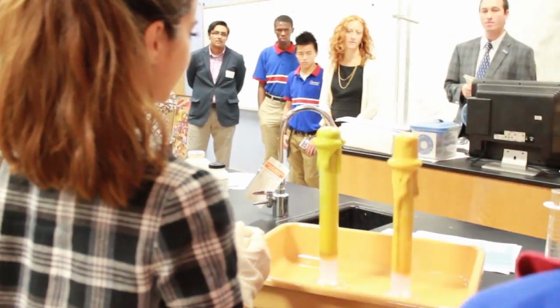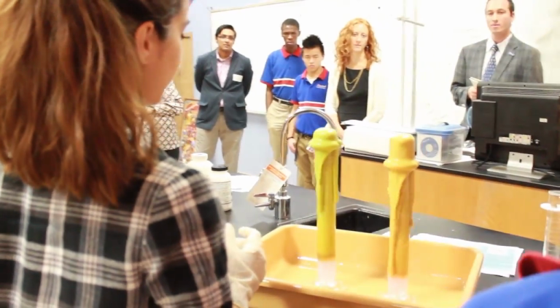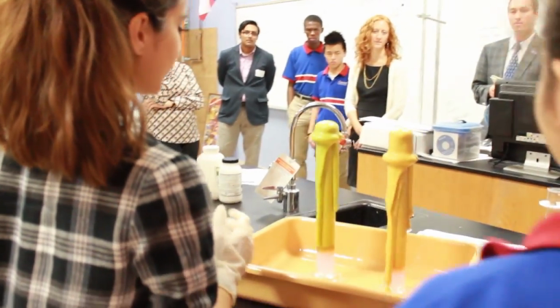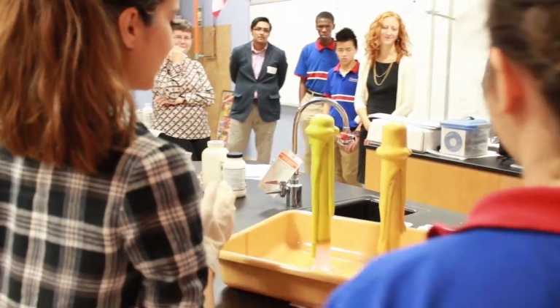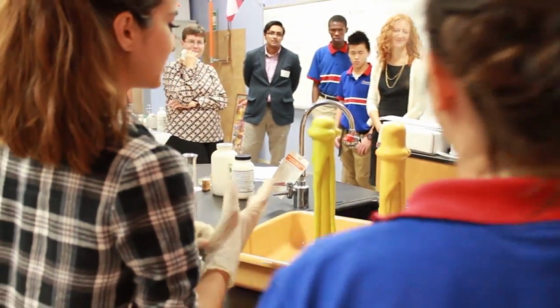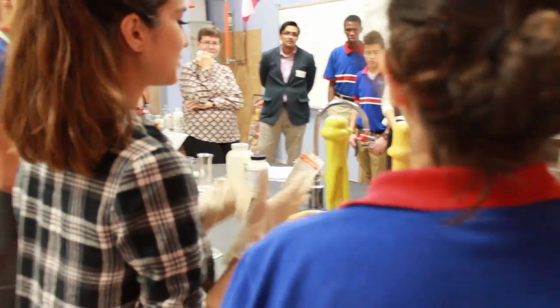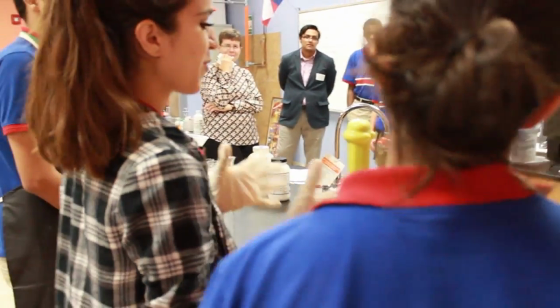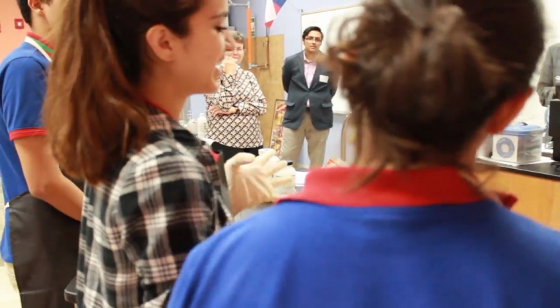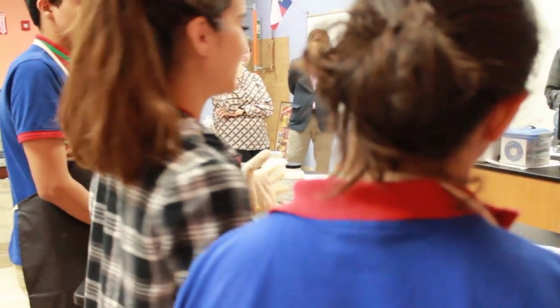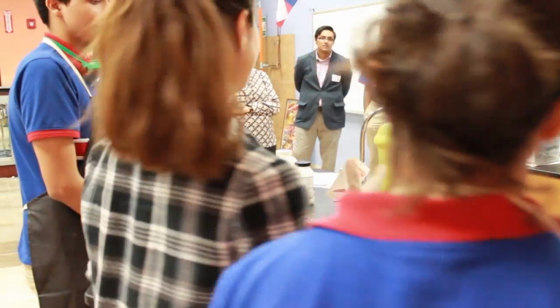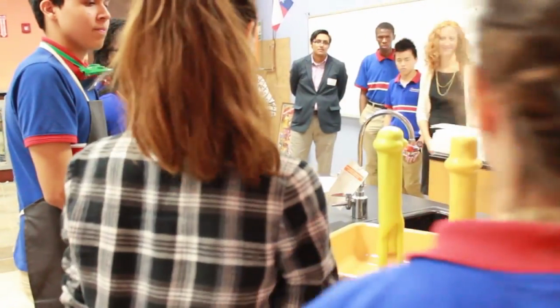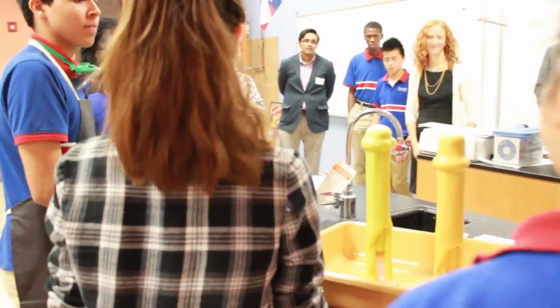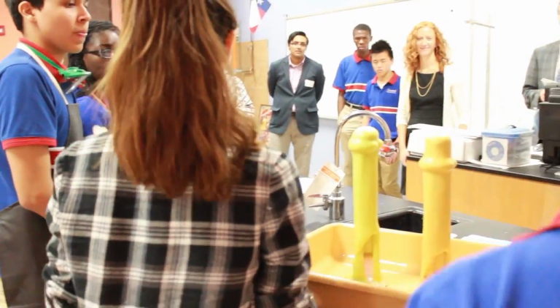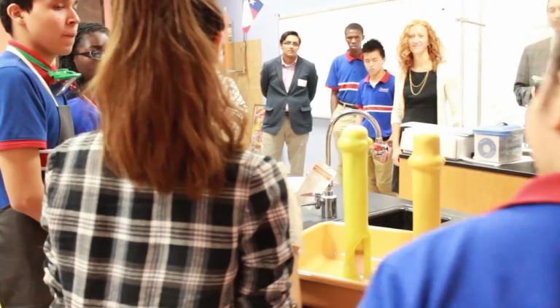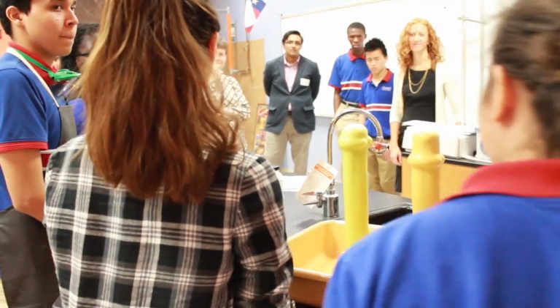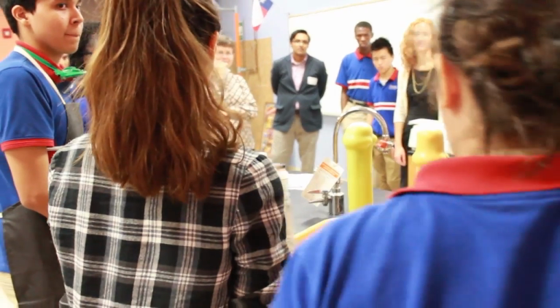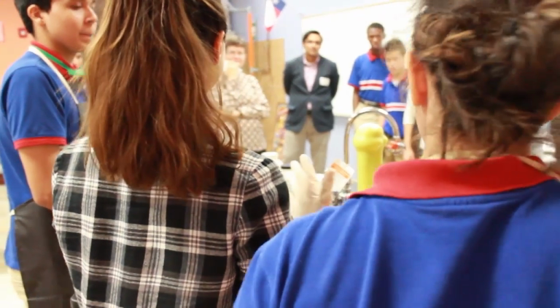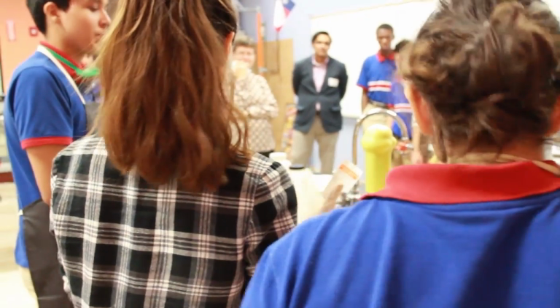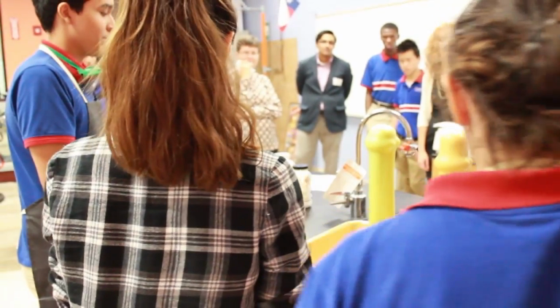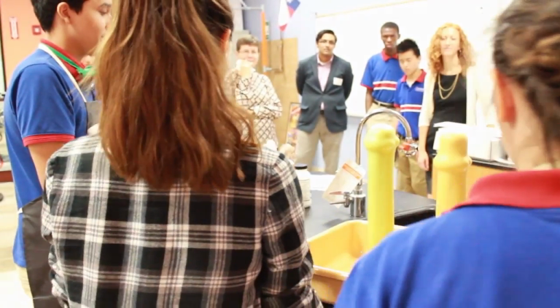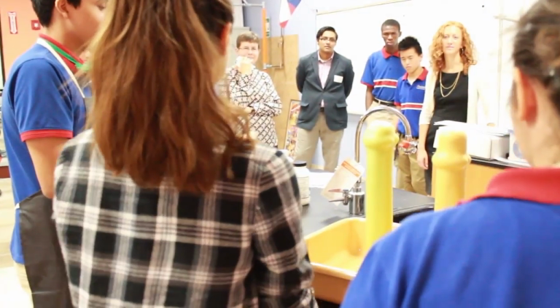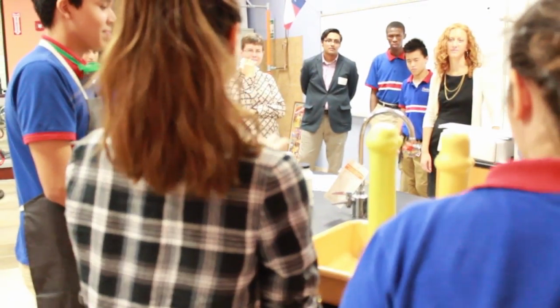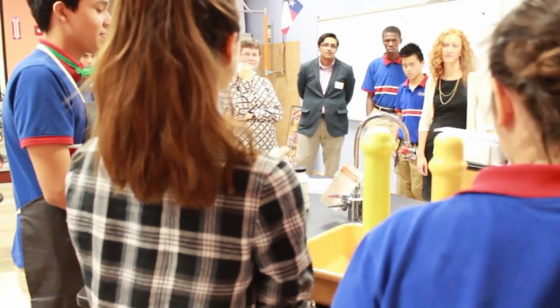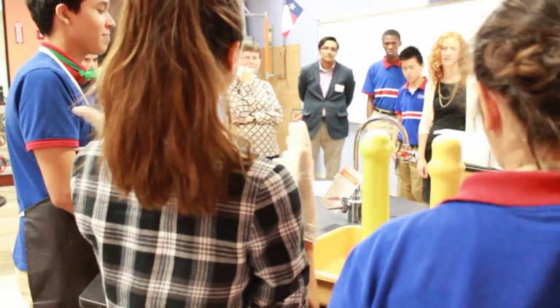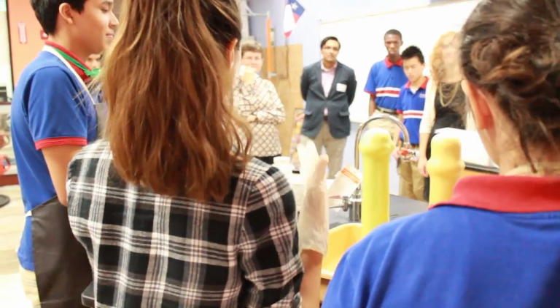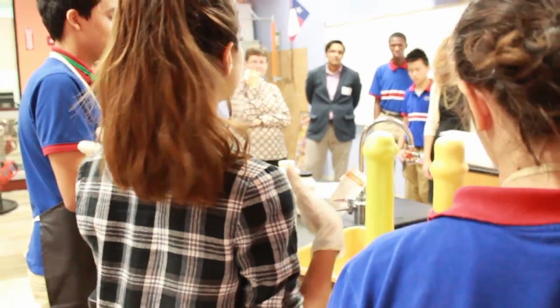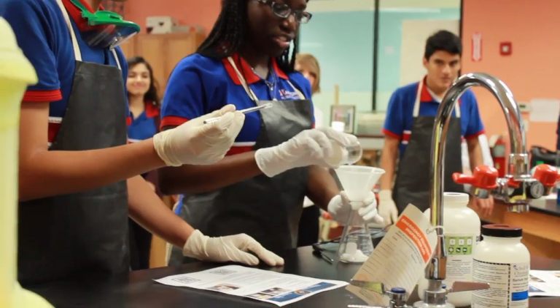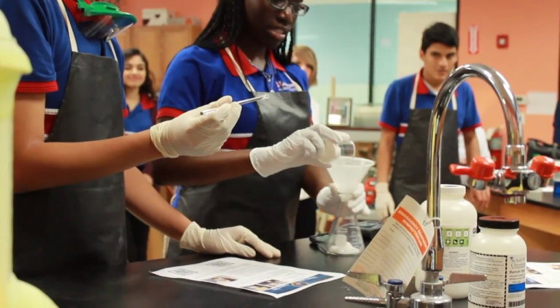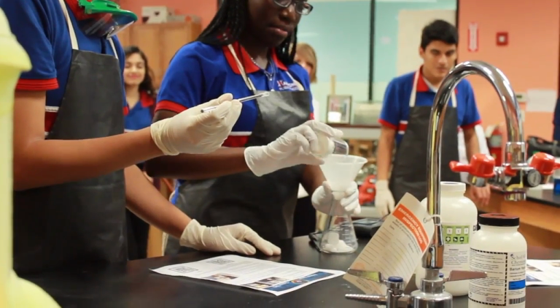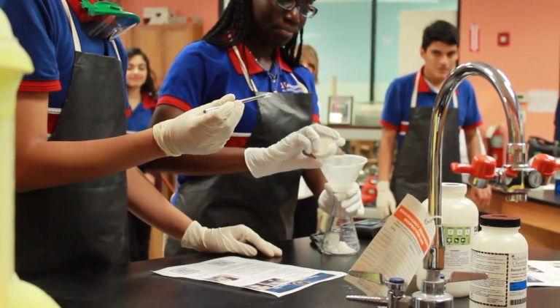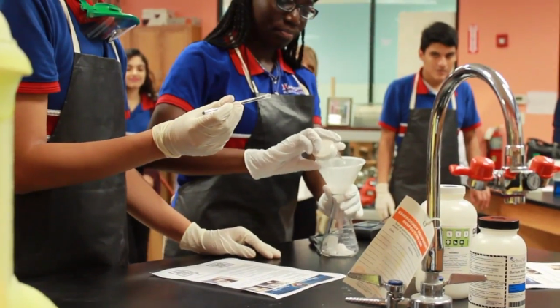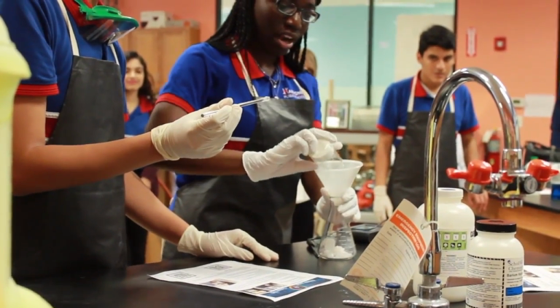Okay. As soon as you pour it in, the catalyst sodium iodide breaks down the hydrogen peroxide into oxygen and water molecules. Here we go.